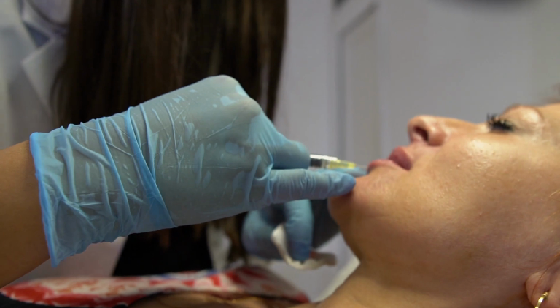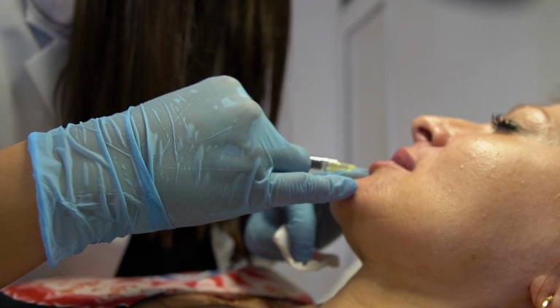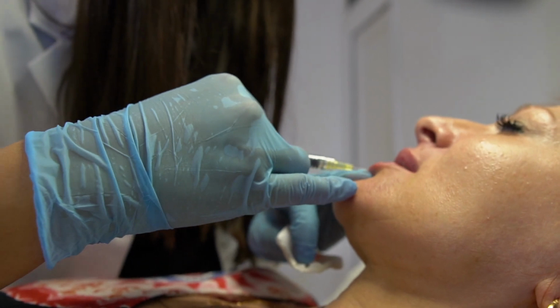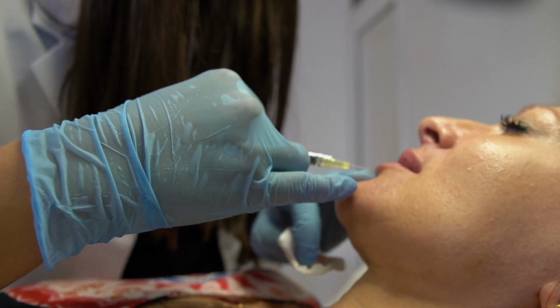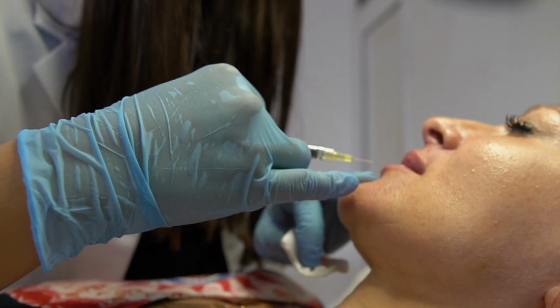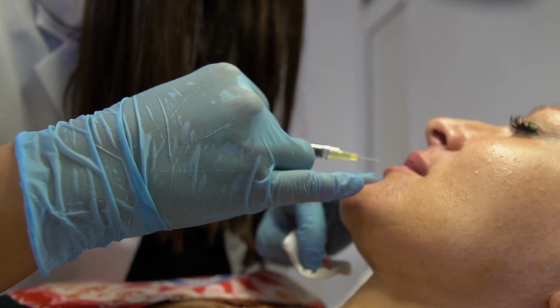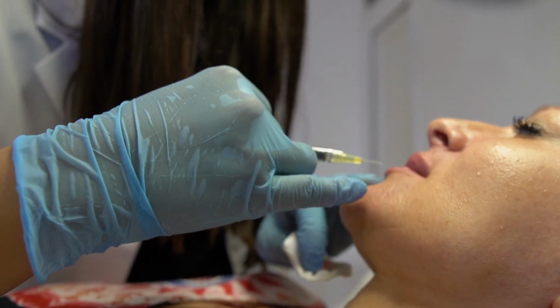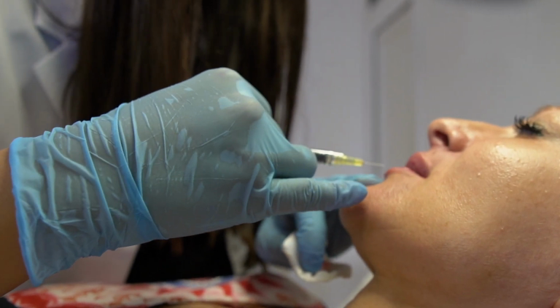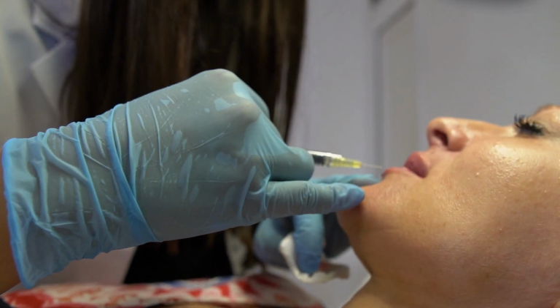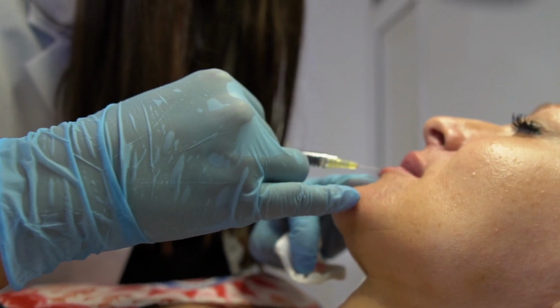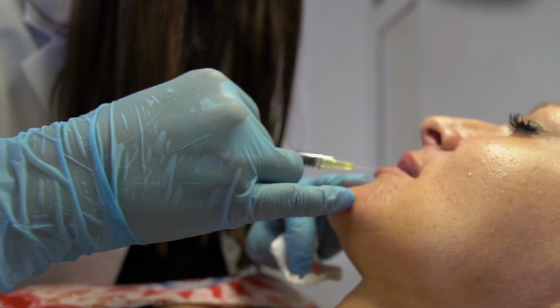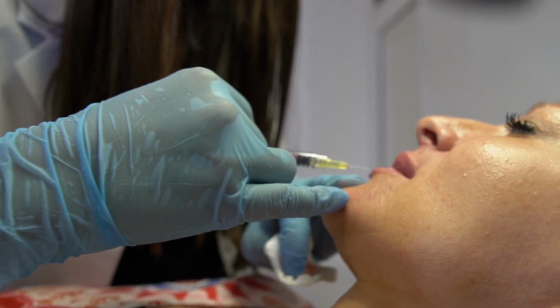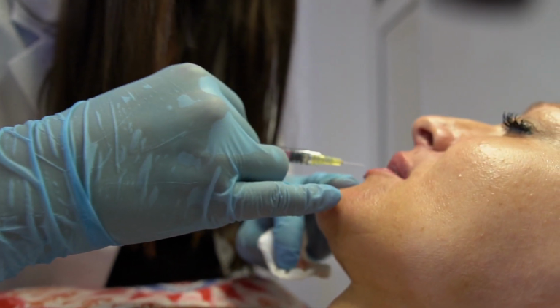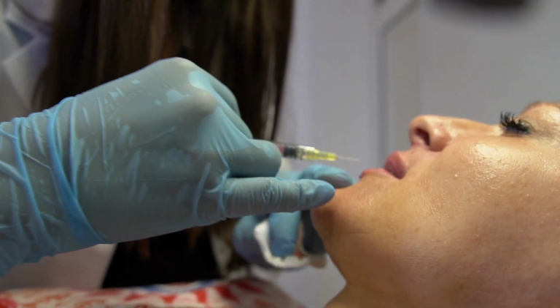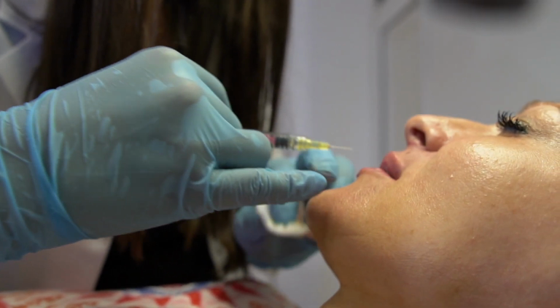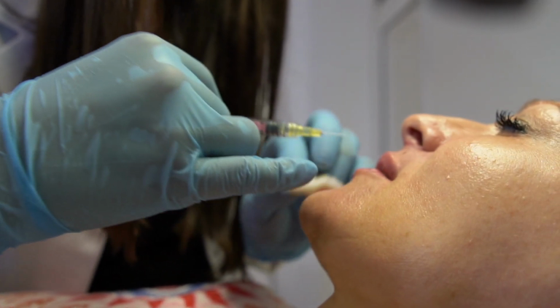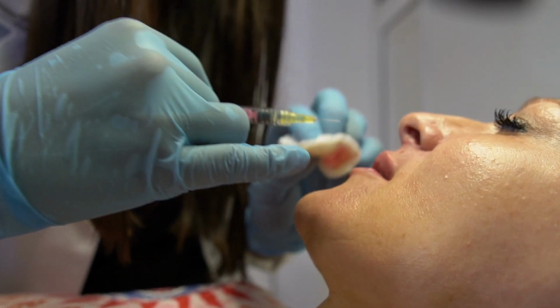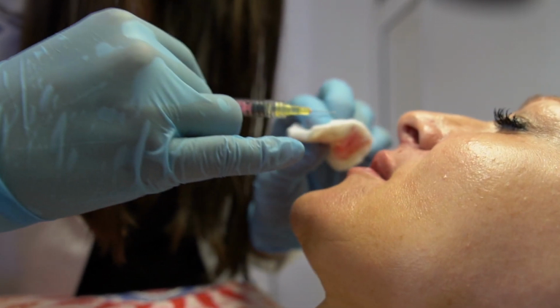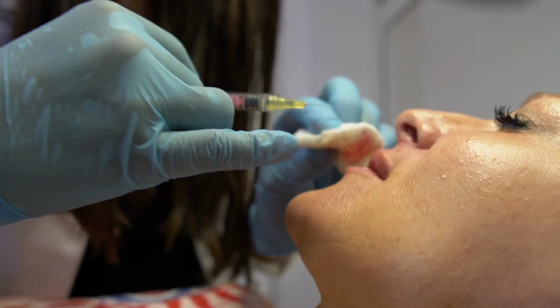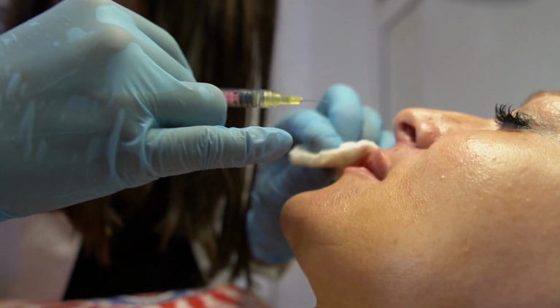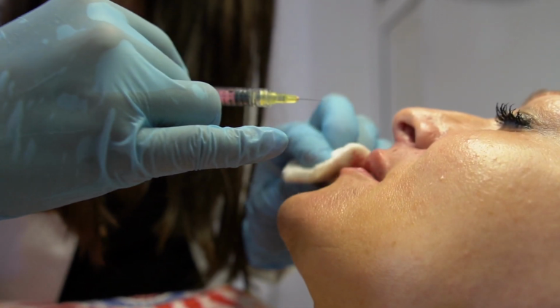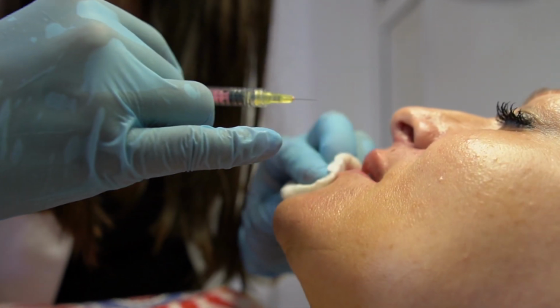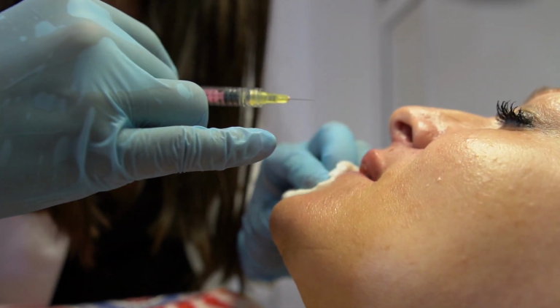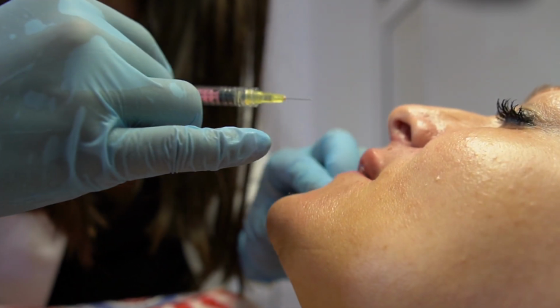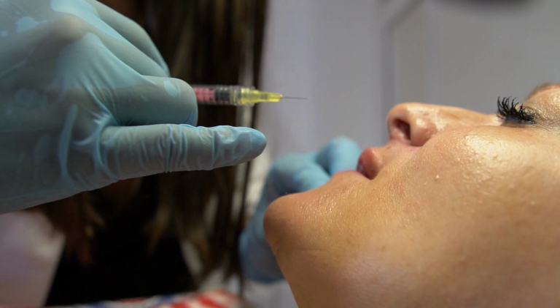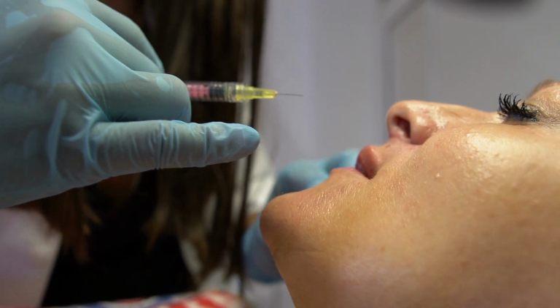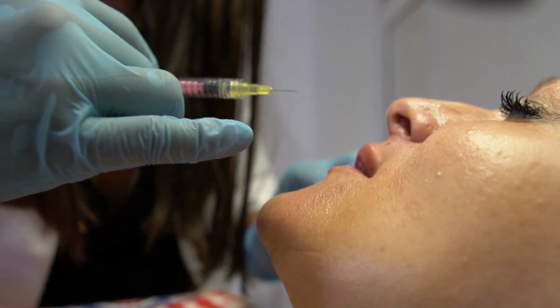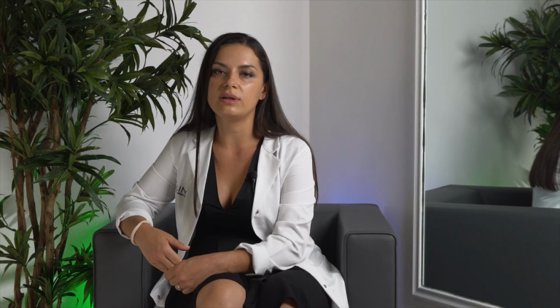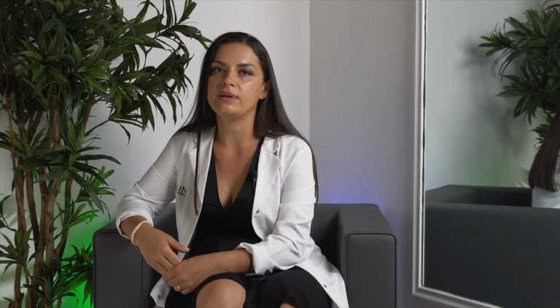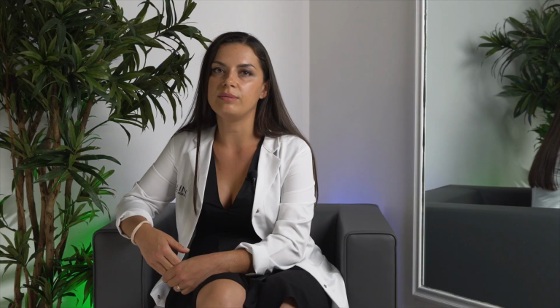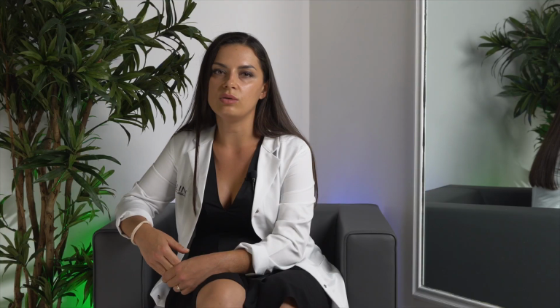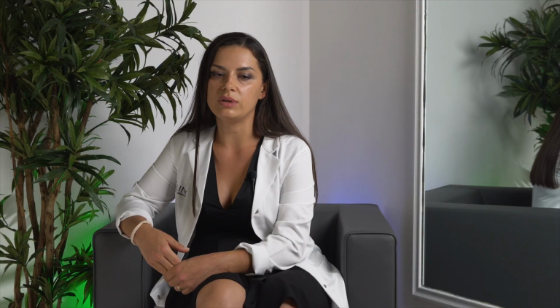For a treatment, normally it takes about 10 to 15 minutes, at most 20 minutes.